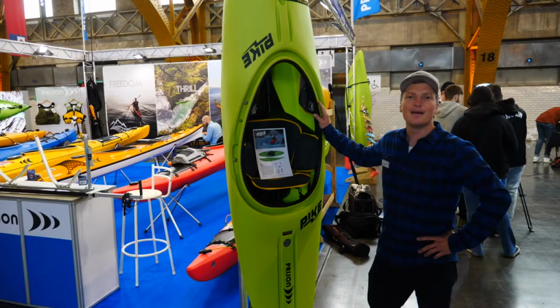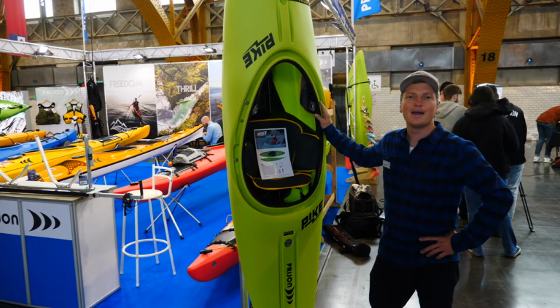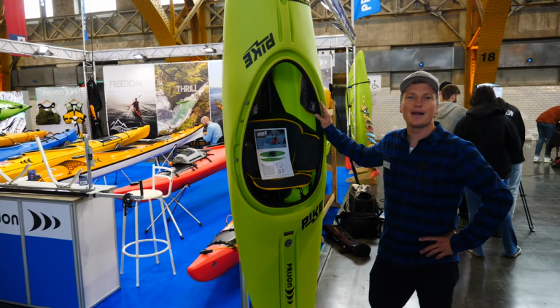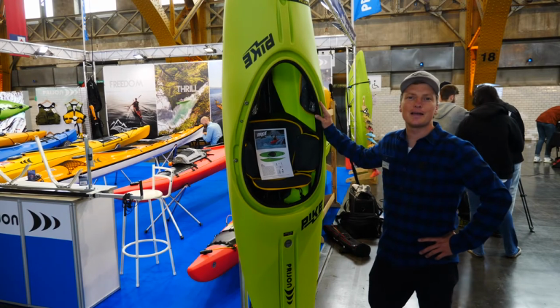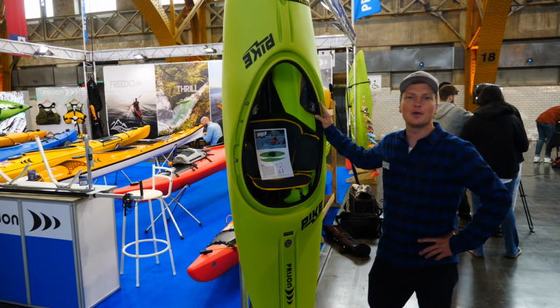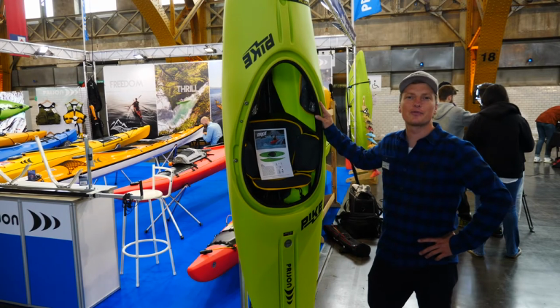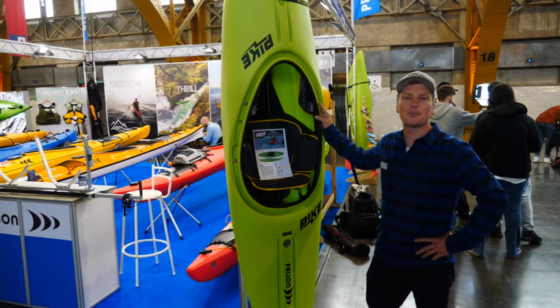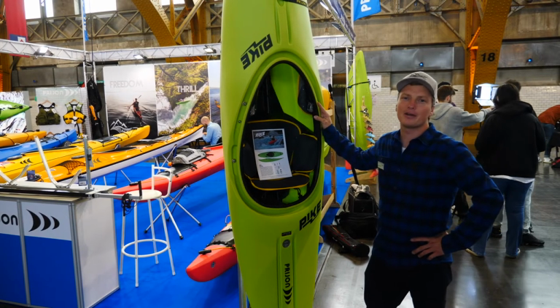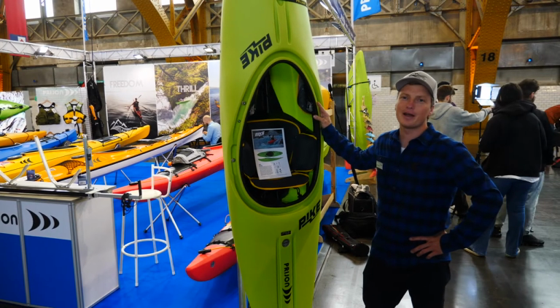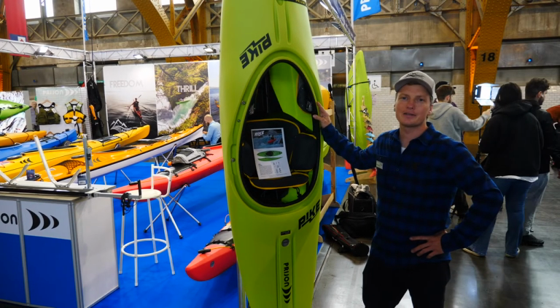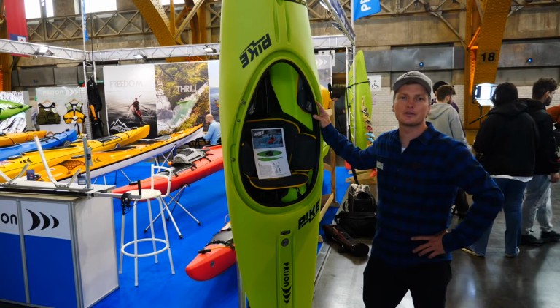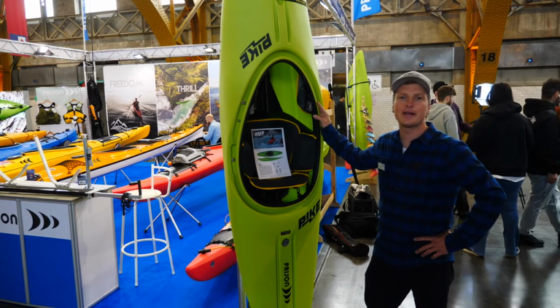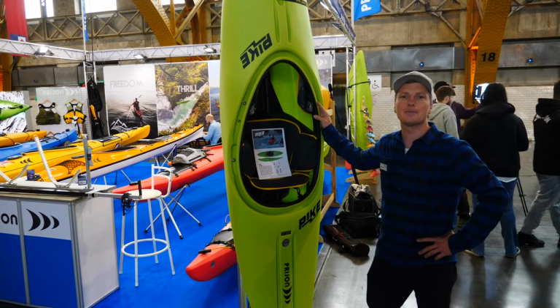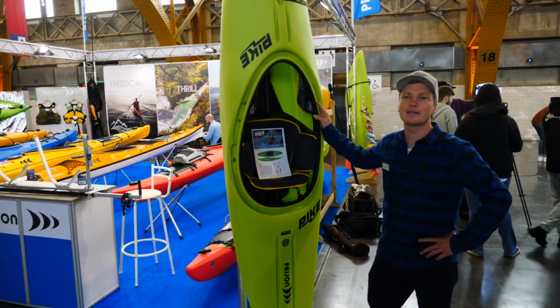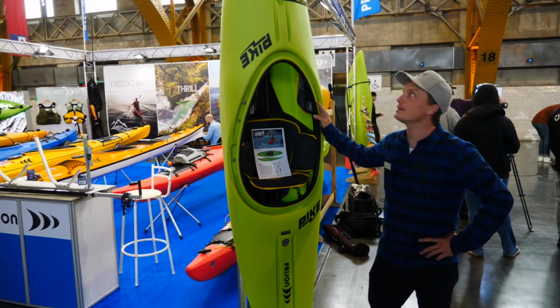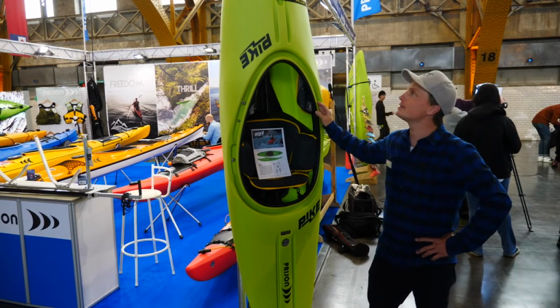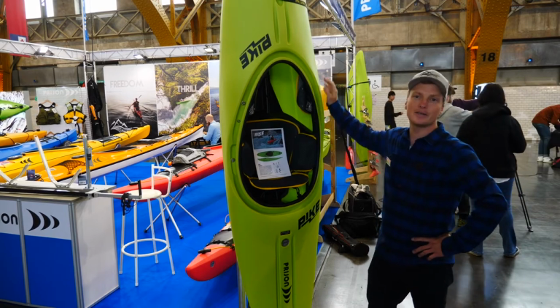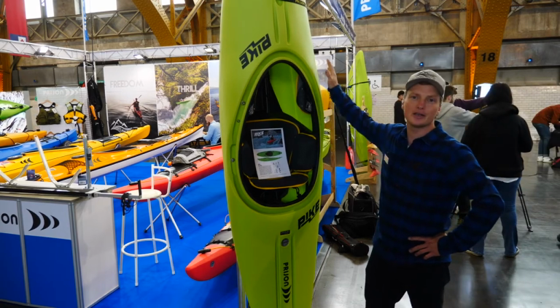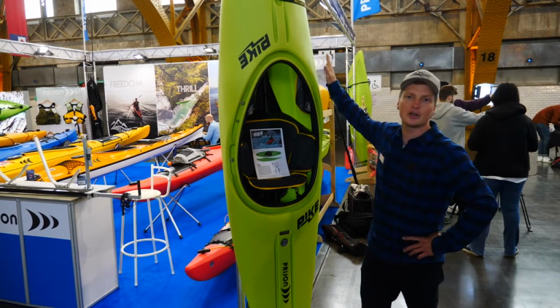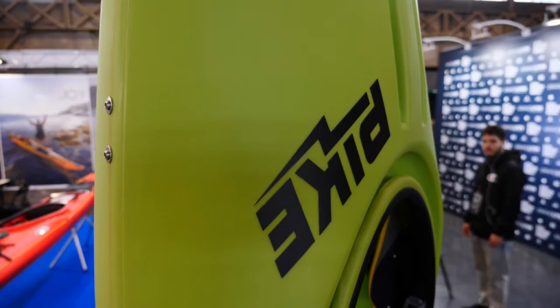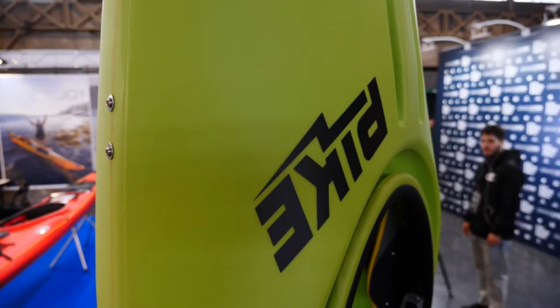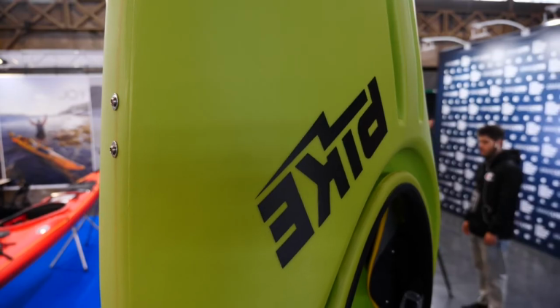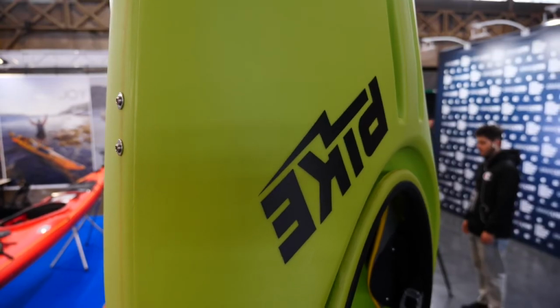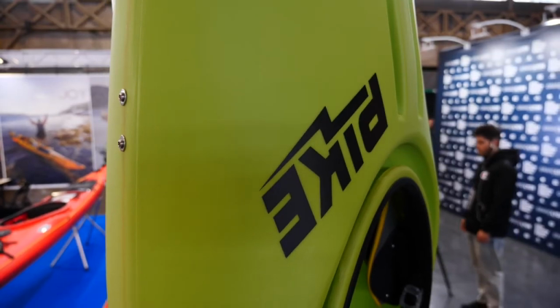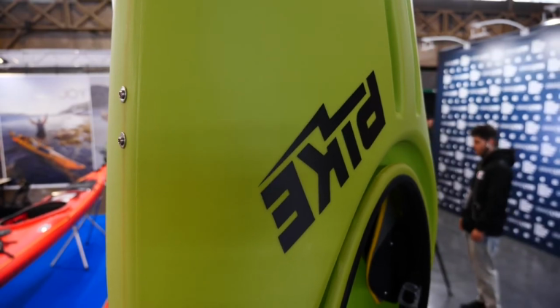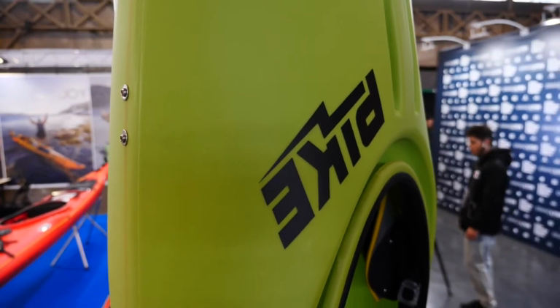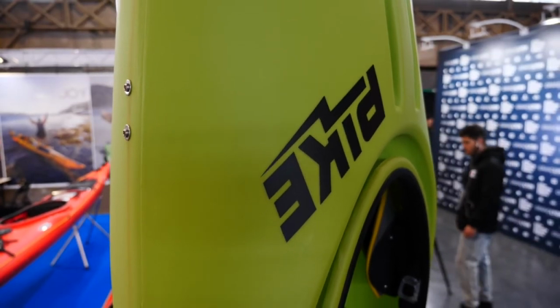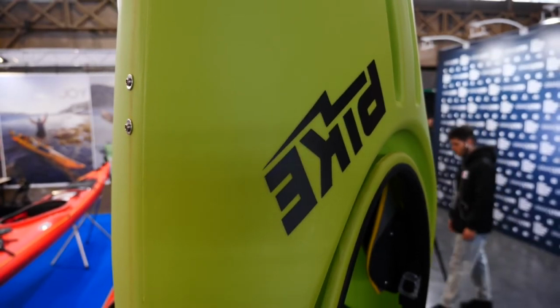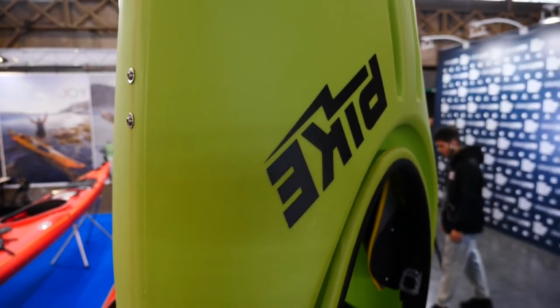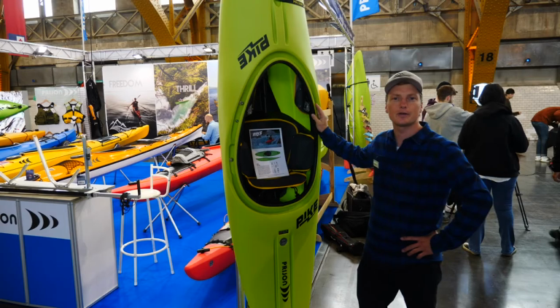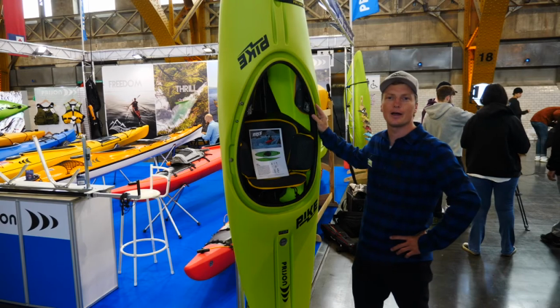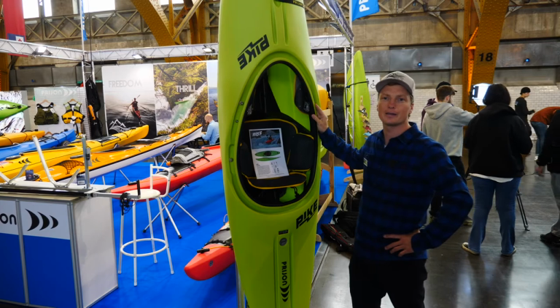Hey guys, I'm Joops from Priorn Kayaks. I do sales and marketing and today I'll show you our Pike, which is one of our latest whitewater kayaks.